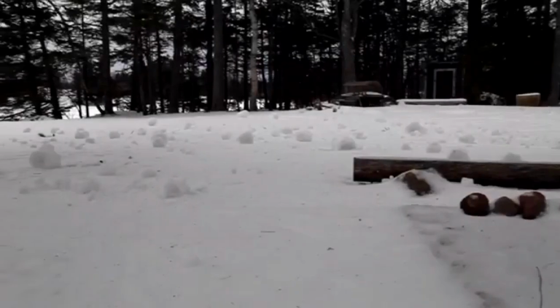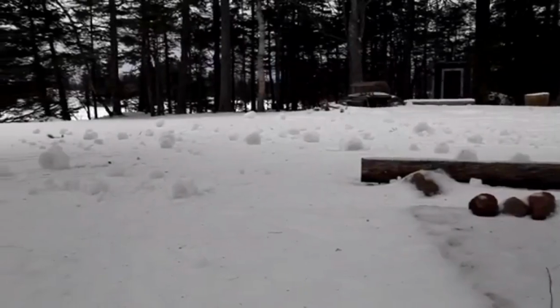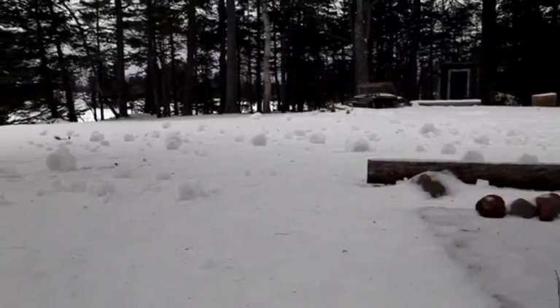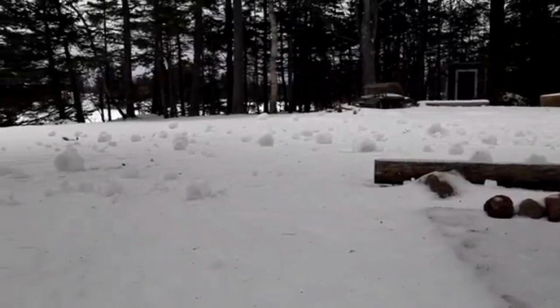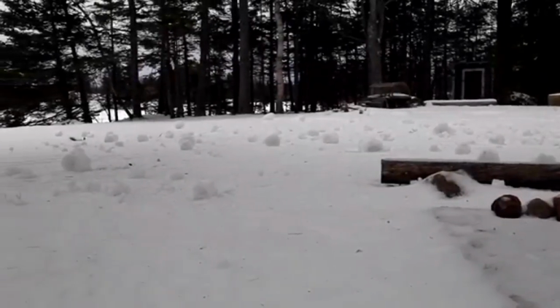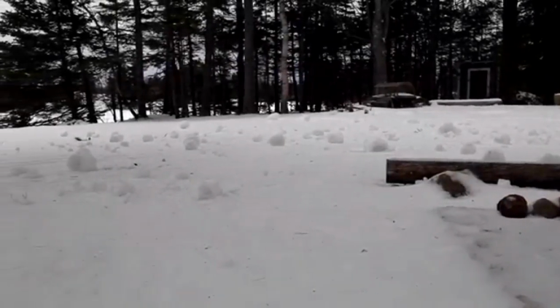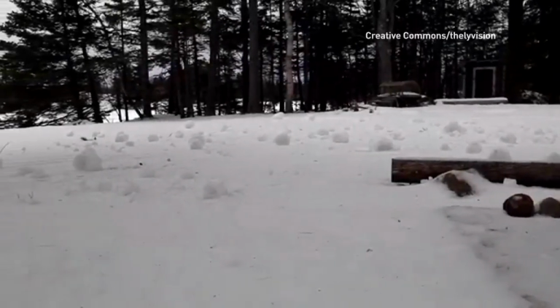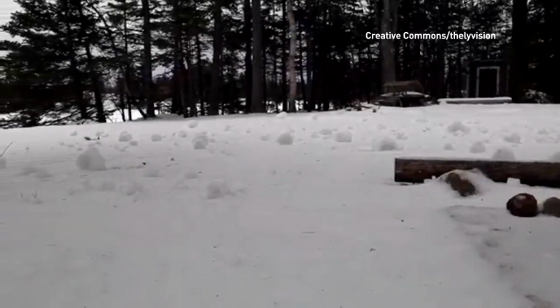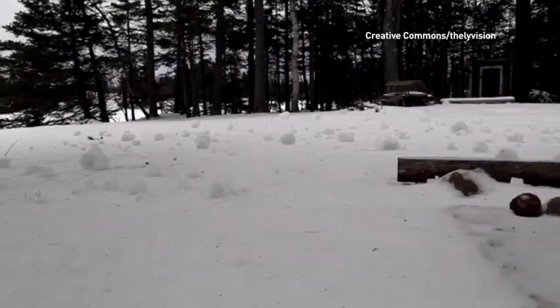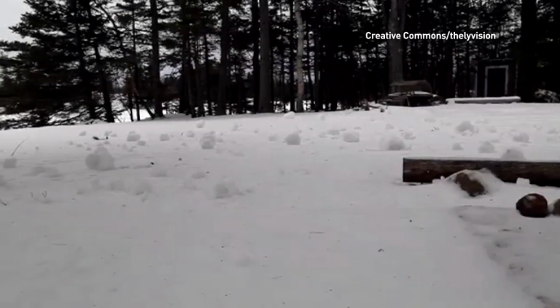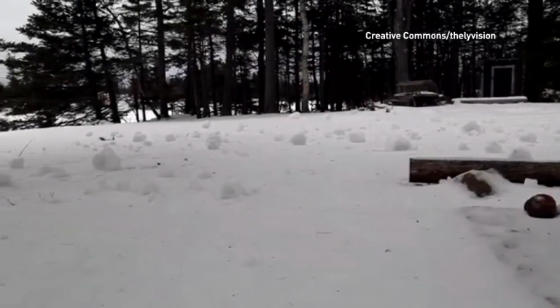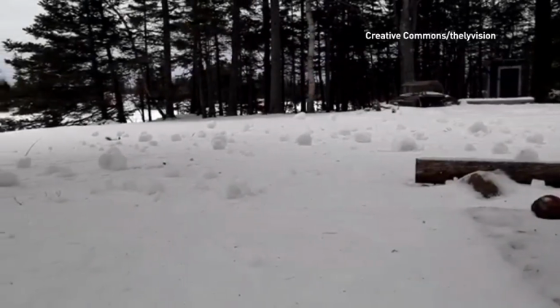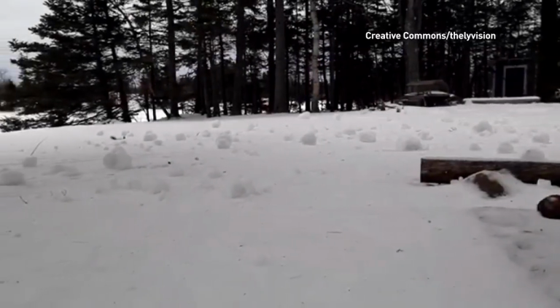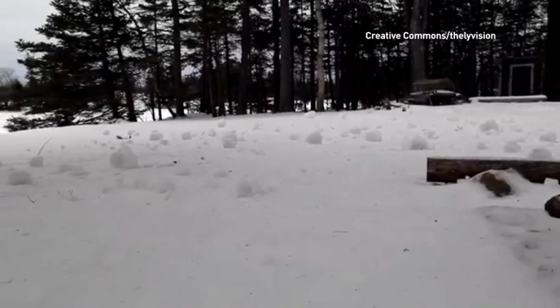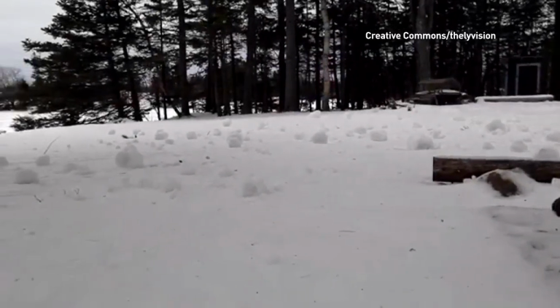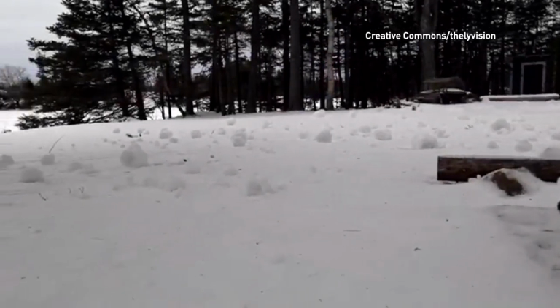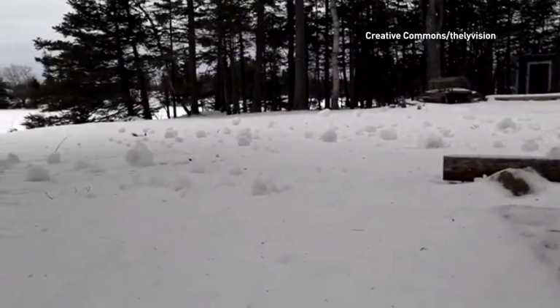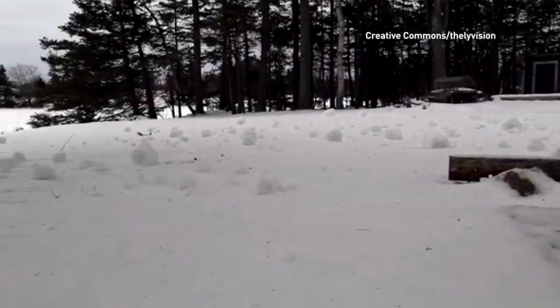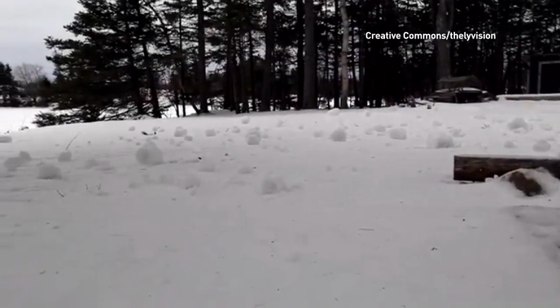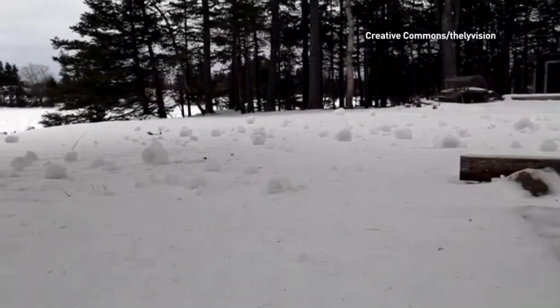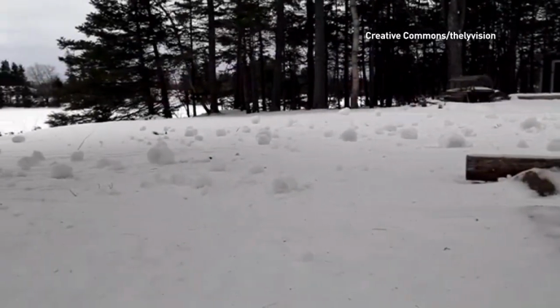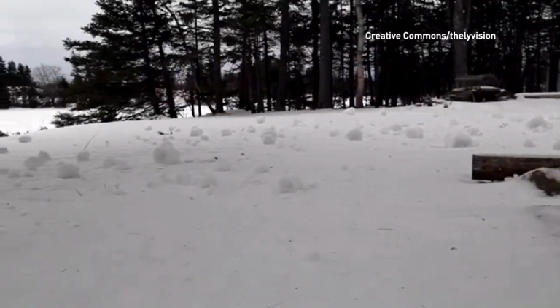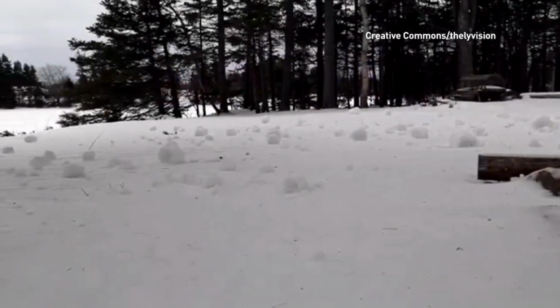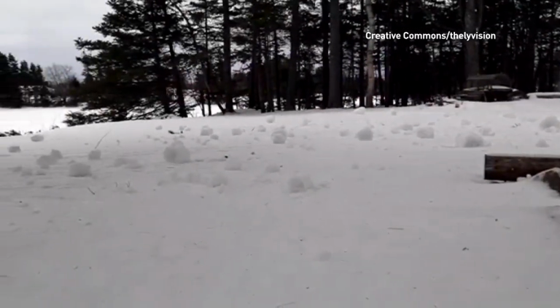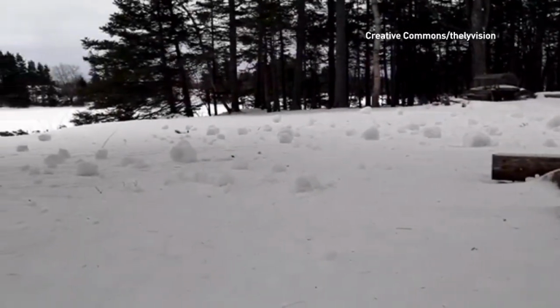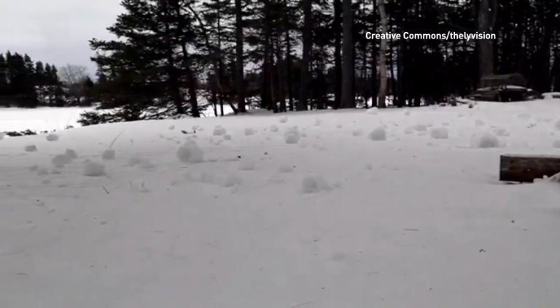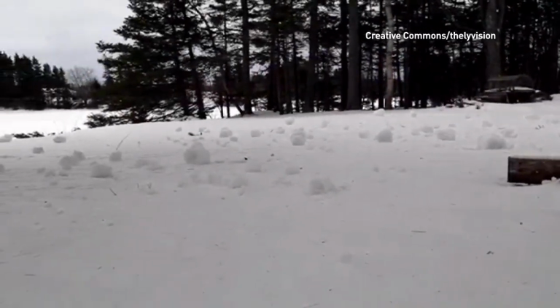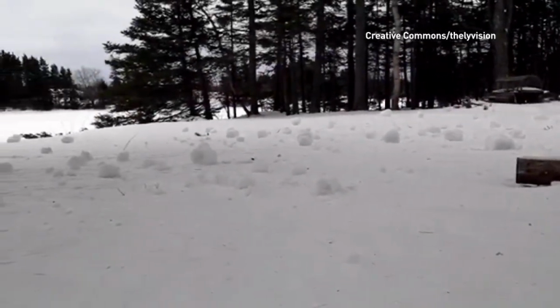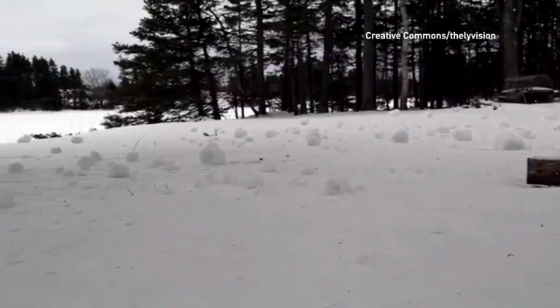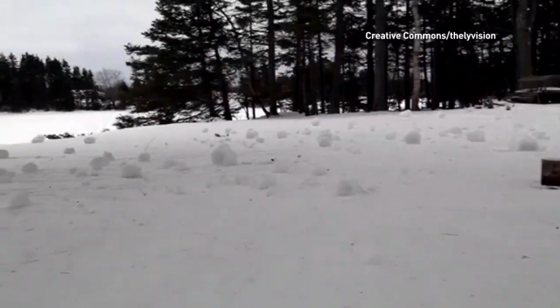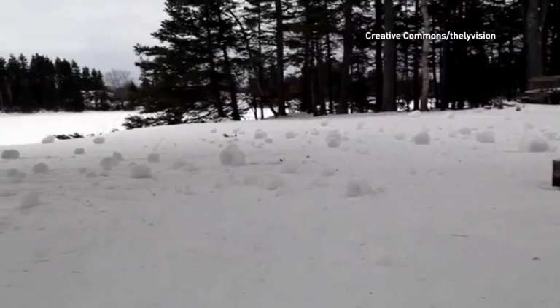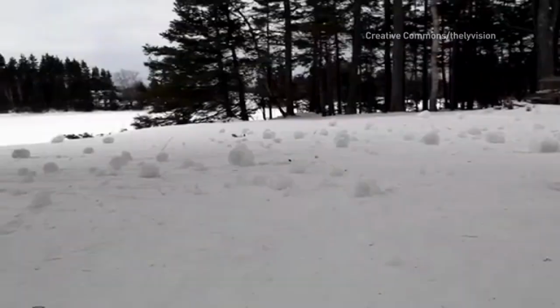At first glance, snow rollers might not seem like anything special, but they are a rare phenomenon.